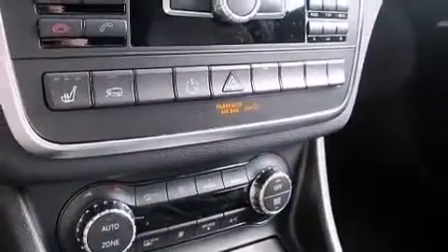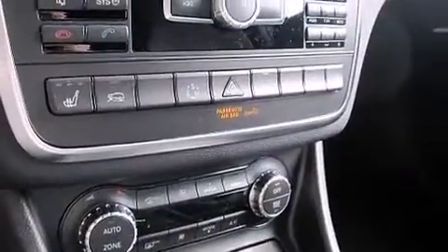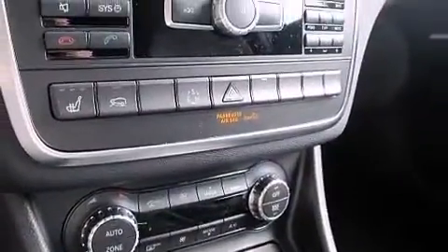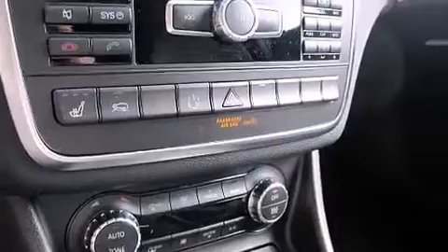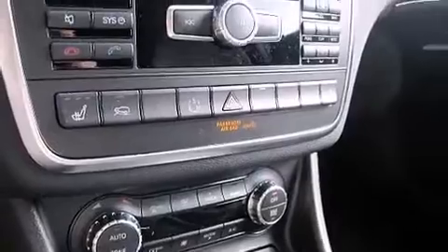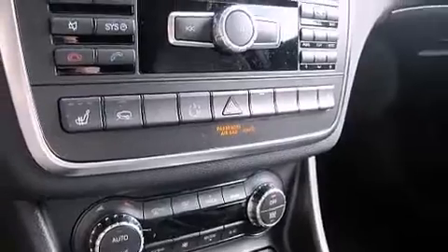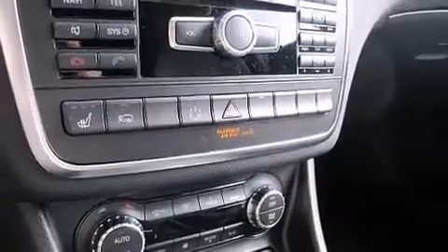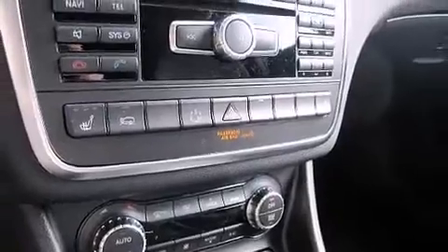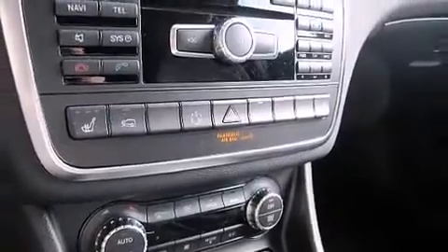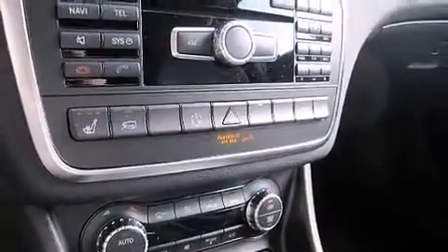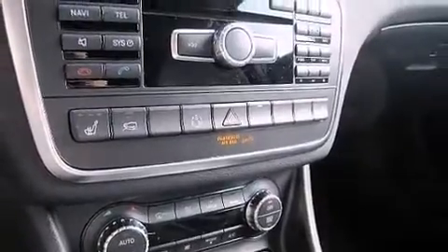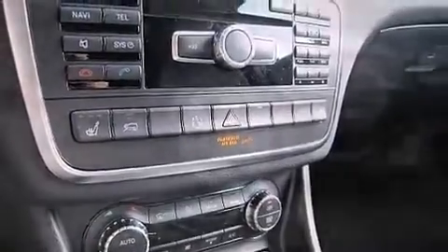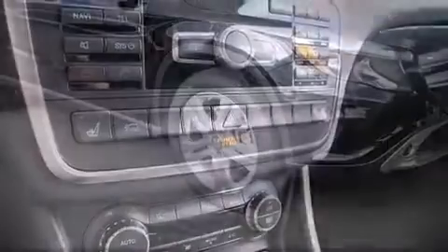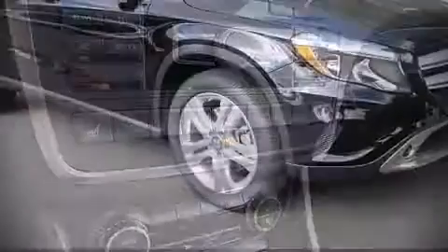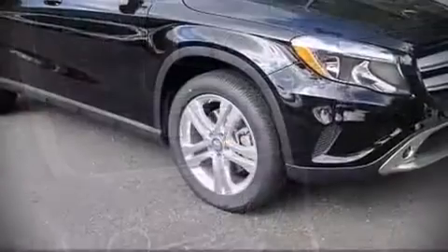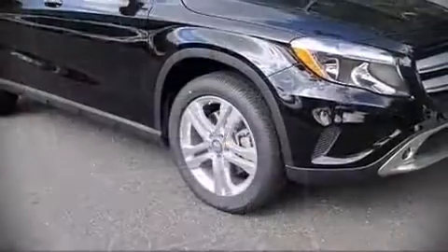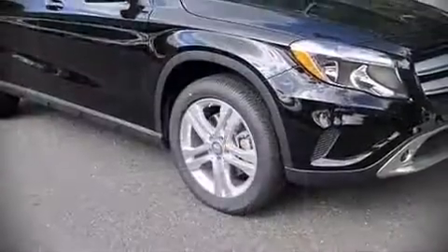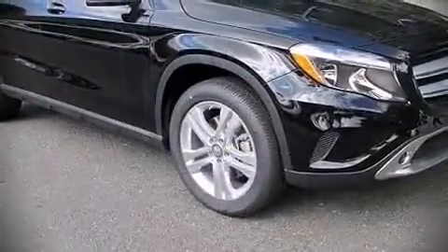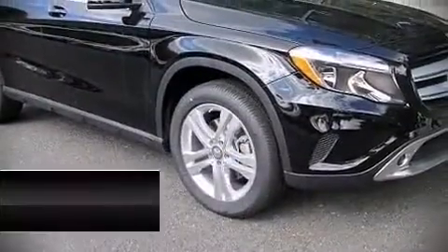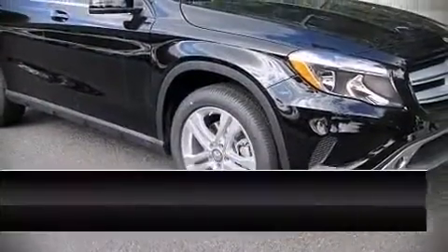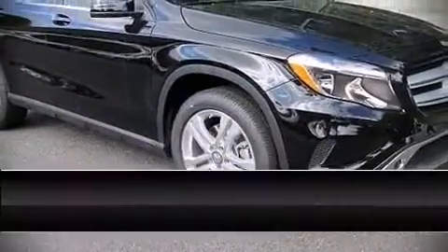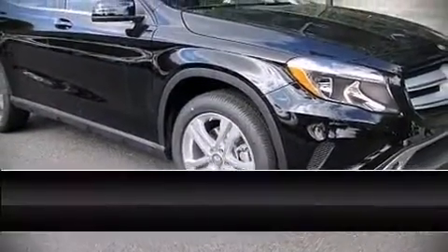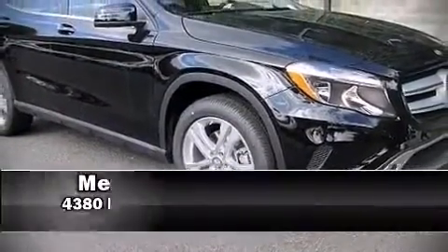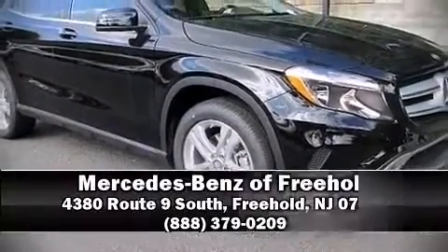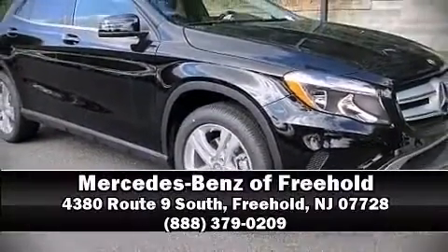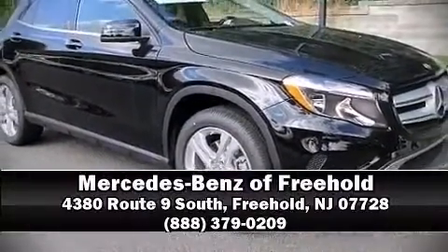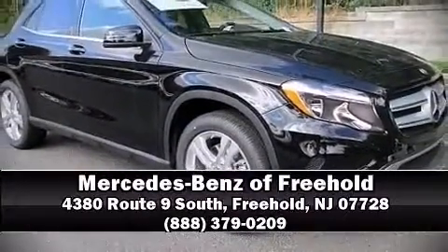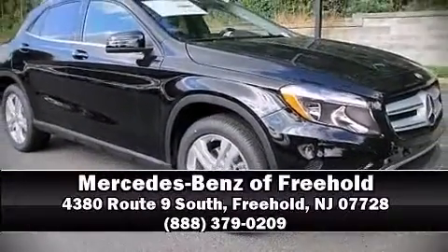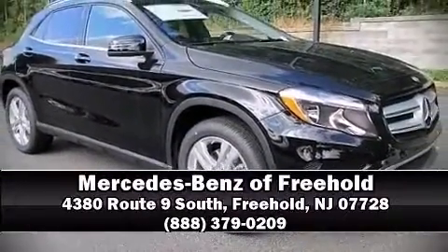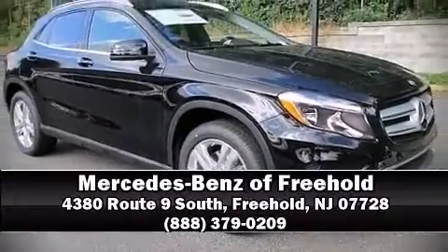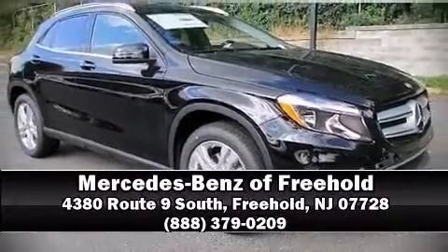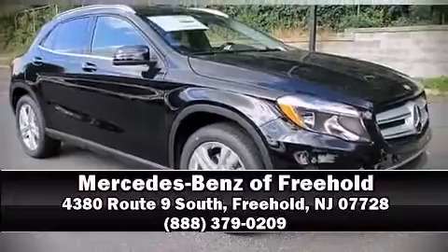Our team is professional and we offer a no-pressure environment. Stop in and take a test drive.